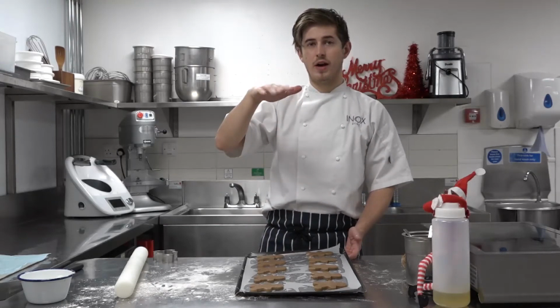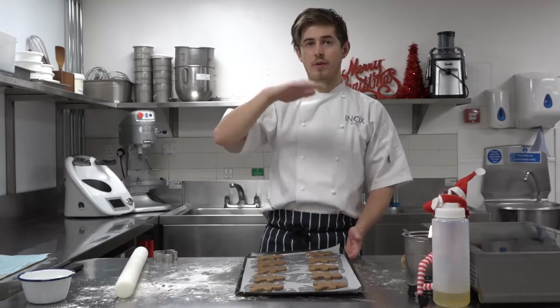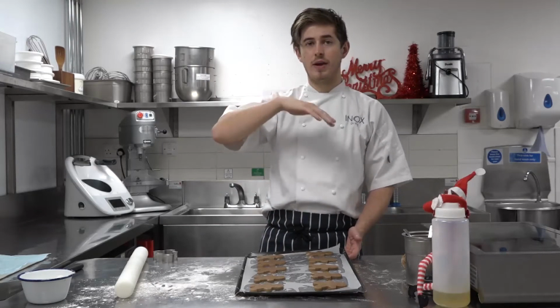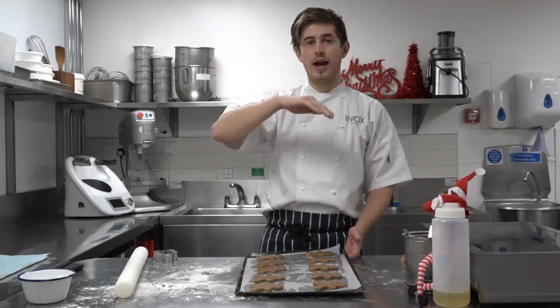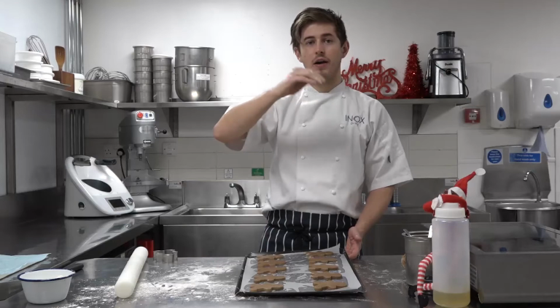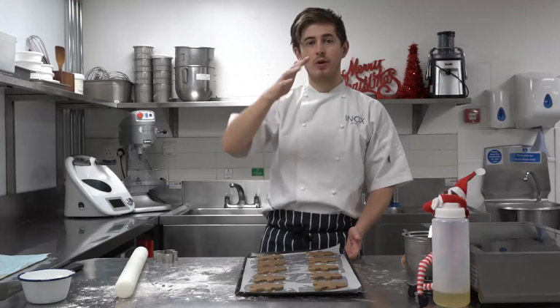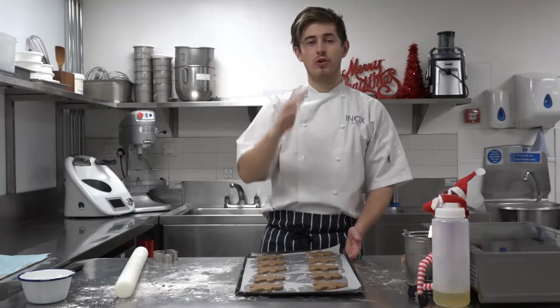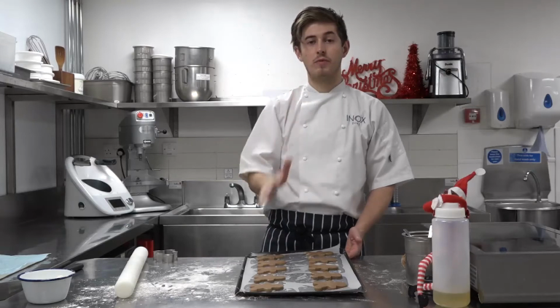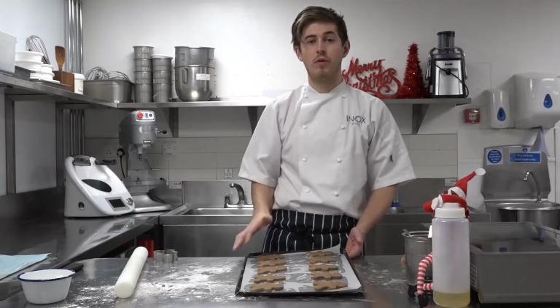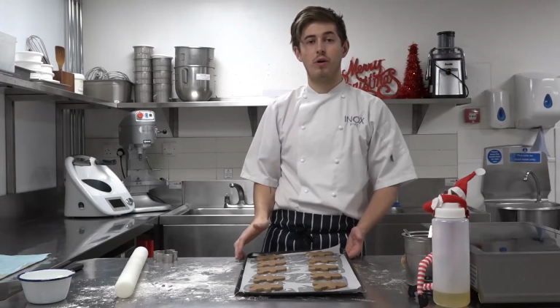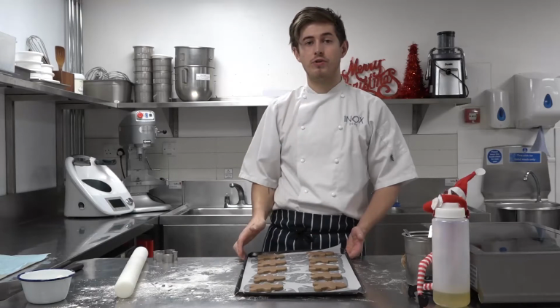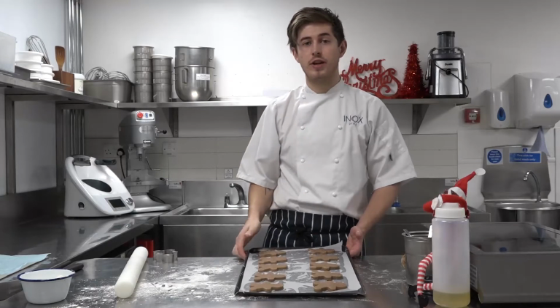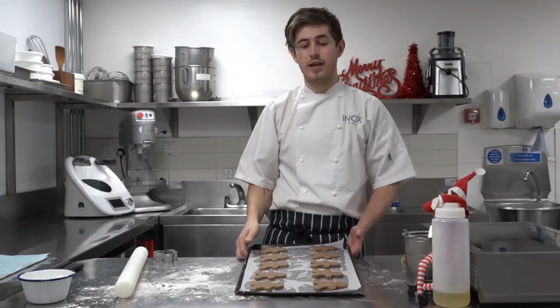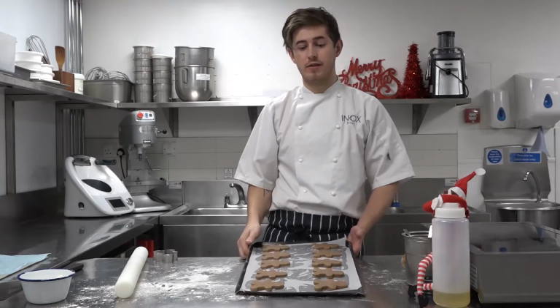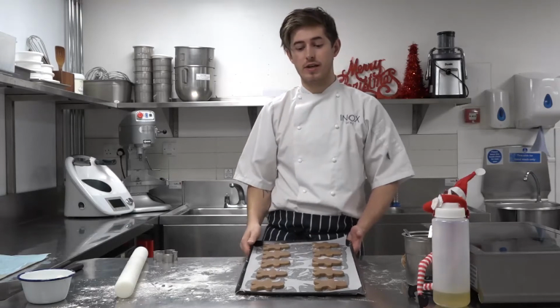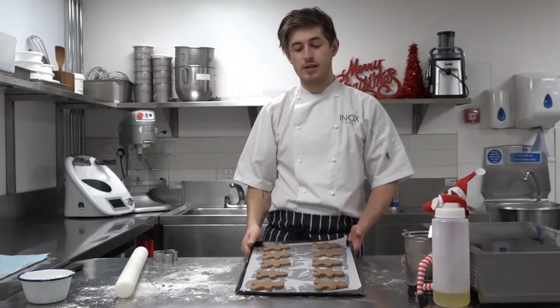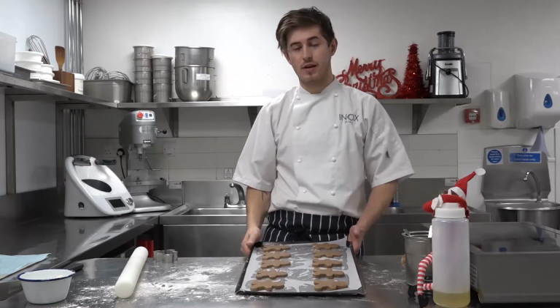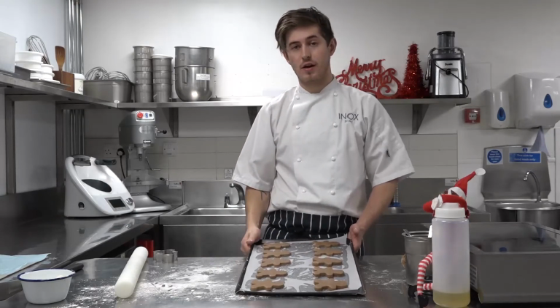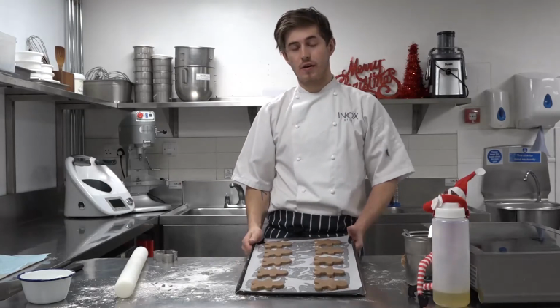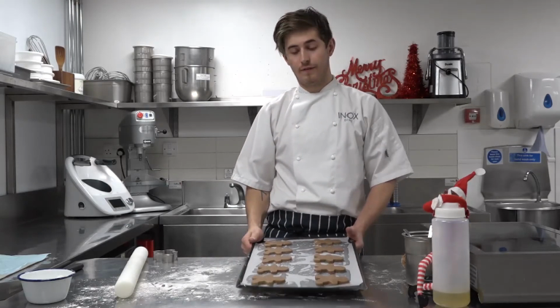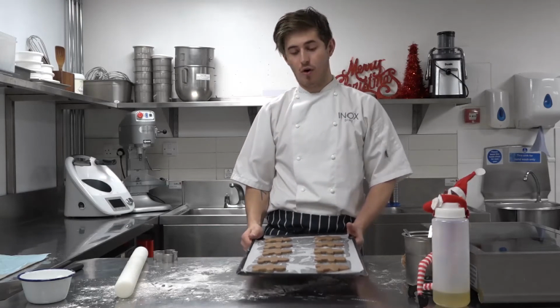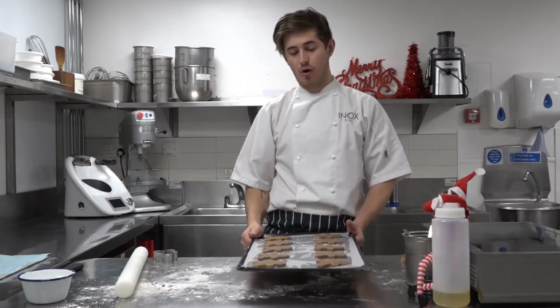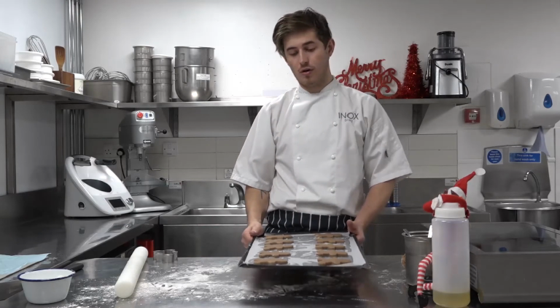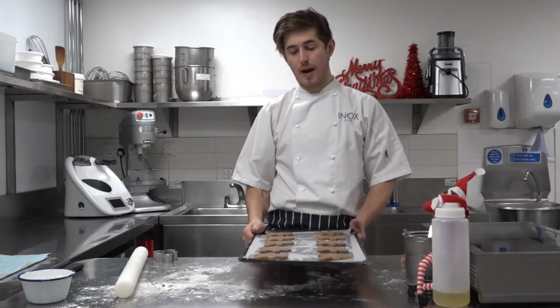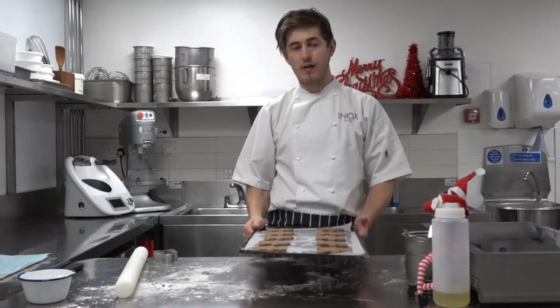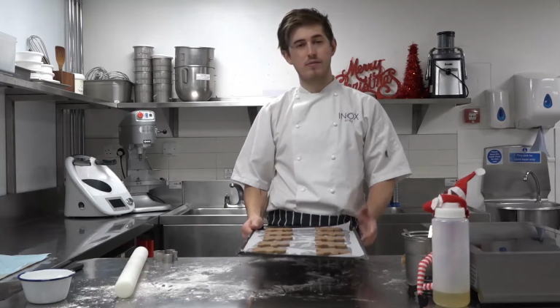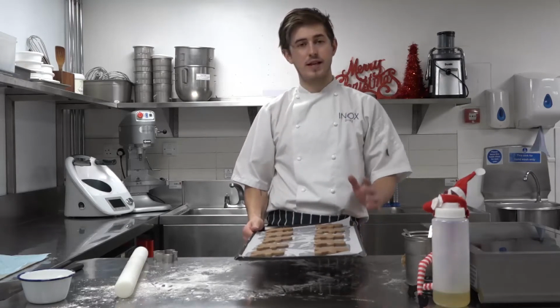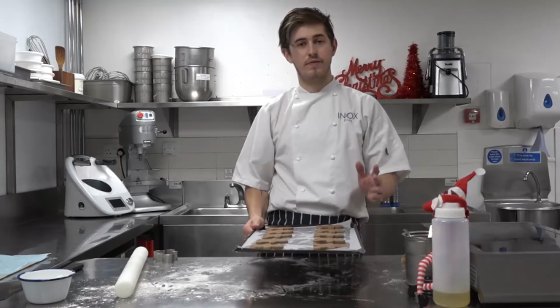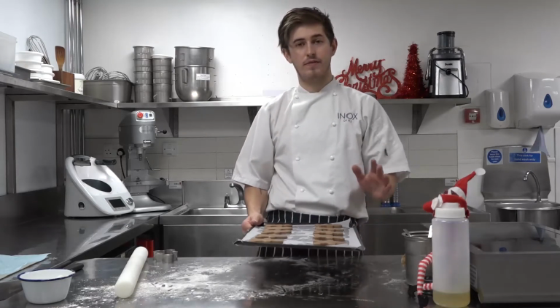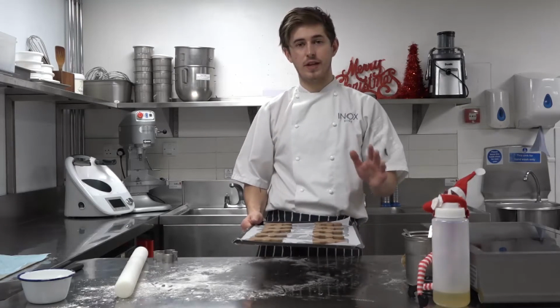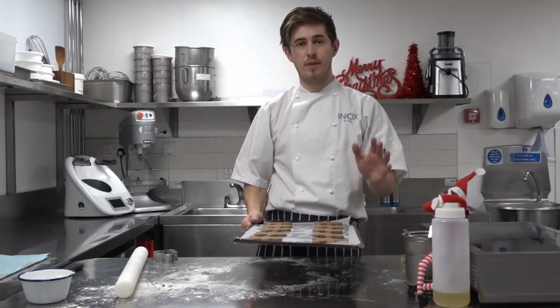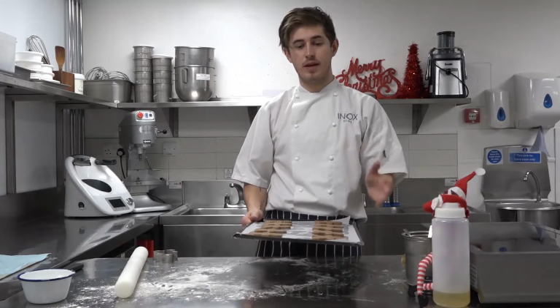Then I'm going to bring them out and cook them at 180 degrees for about 10 to 15 minutes.